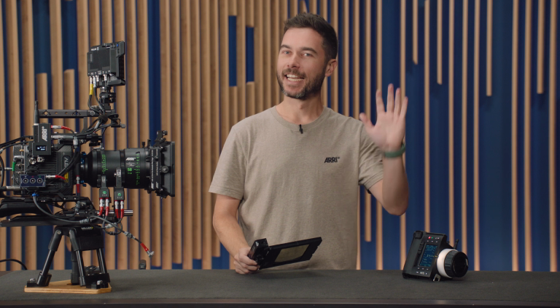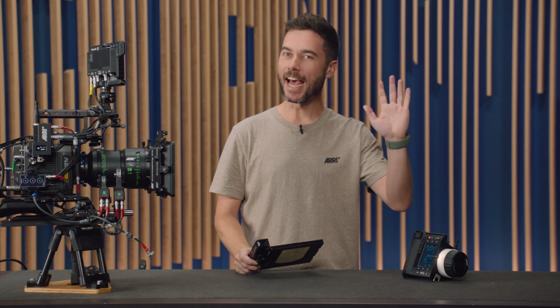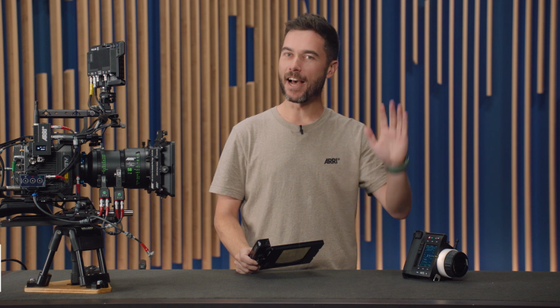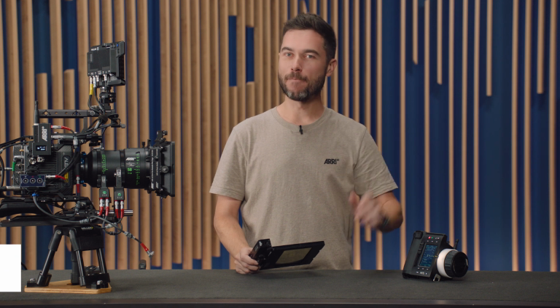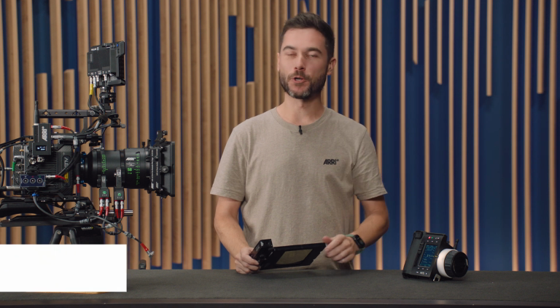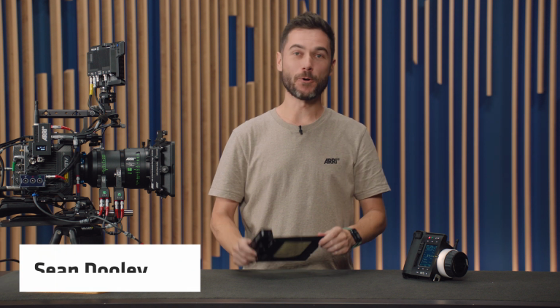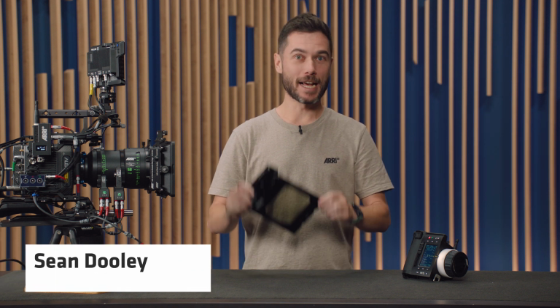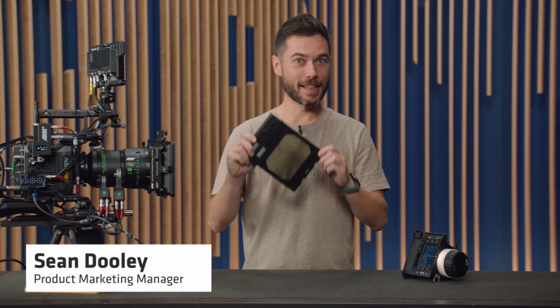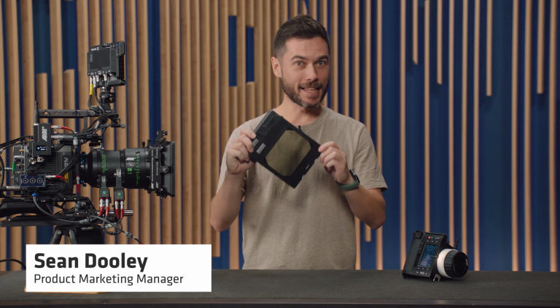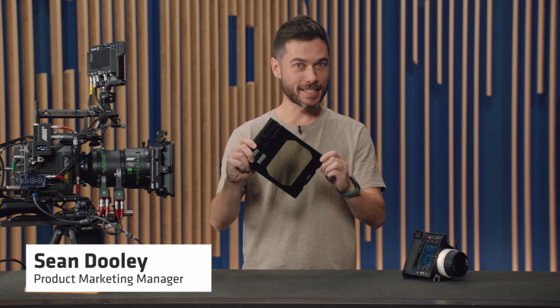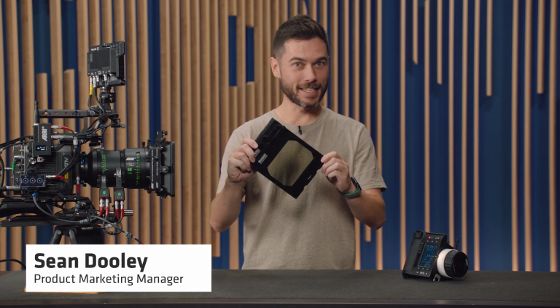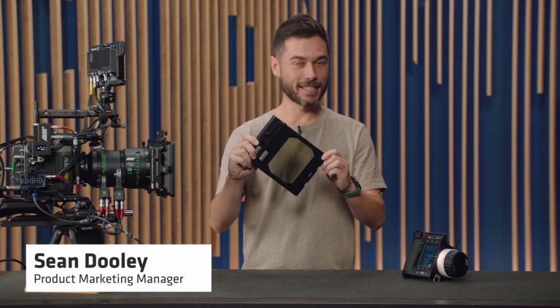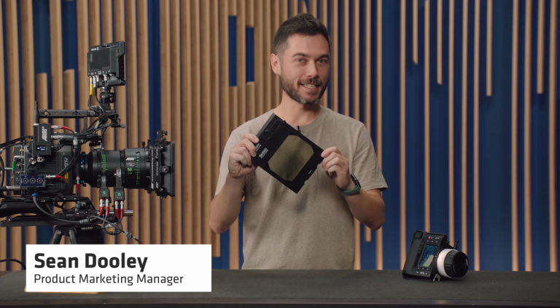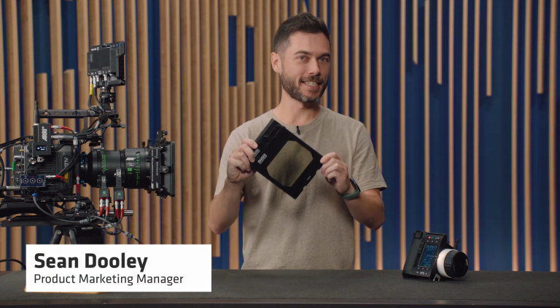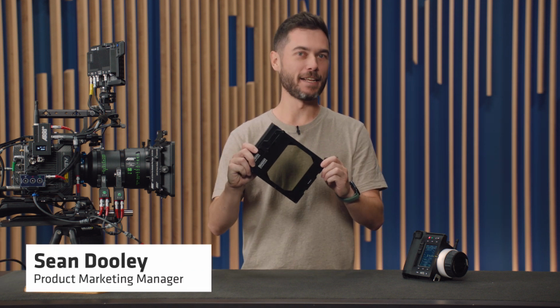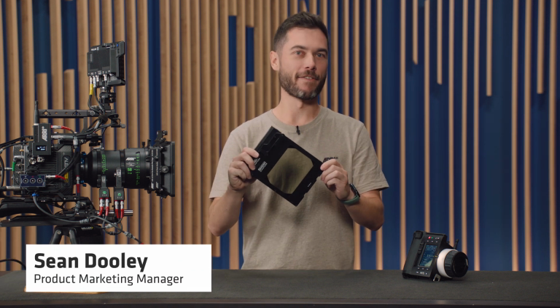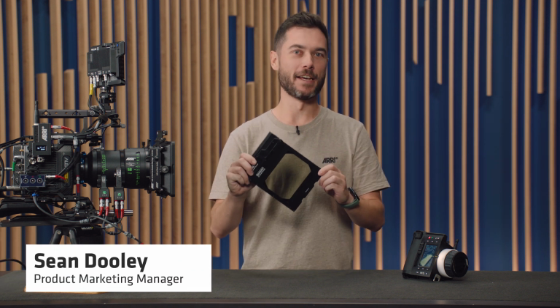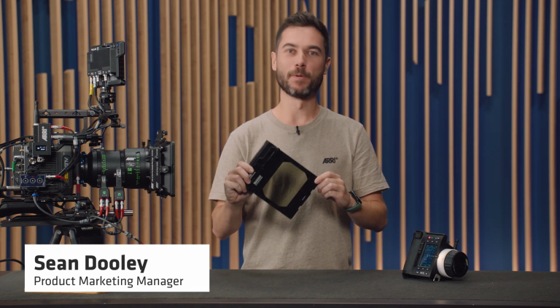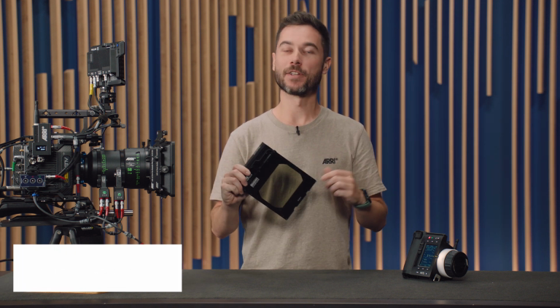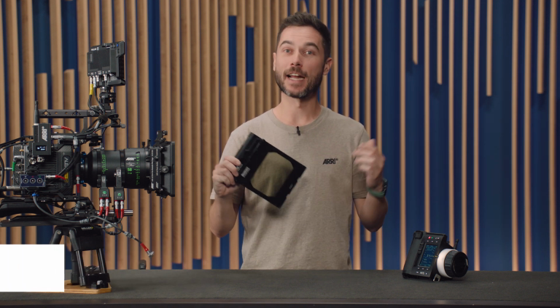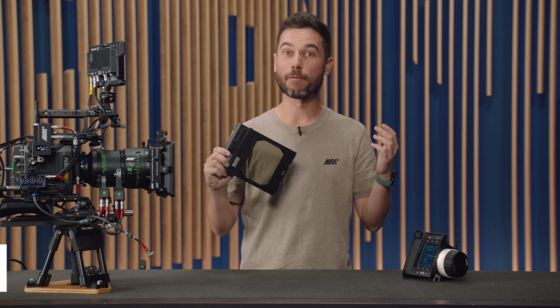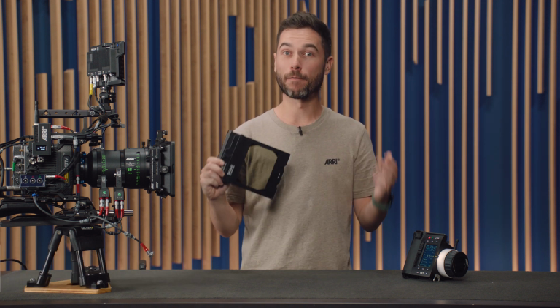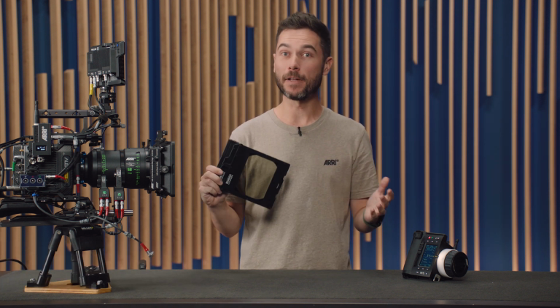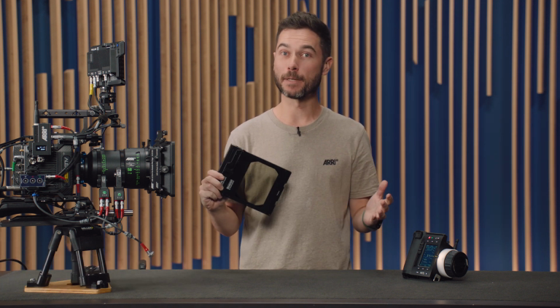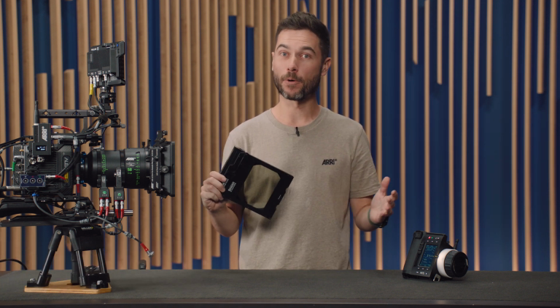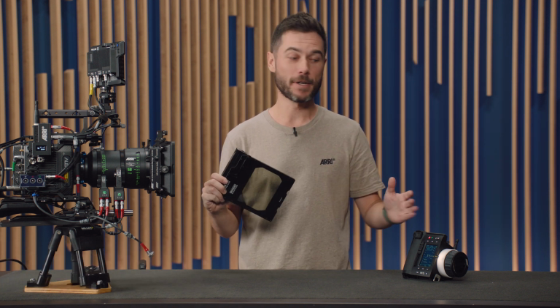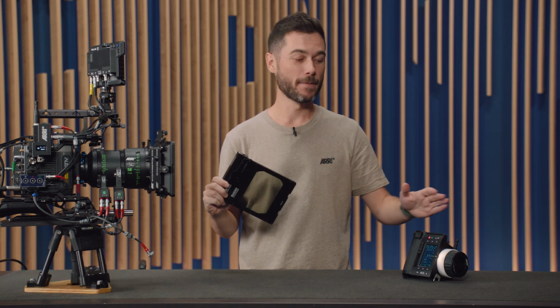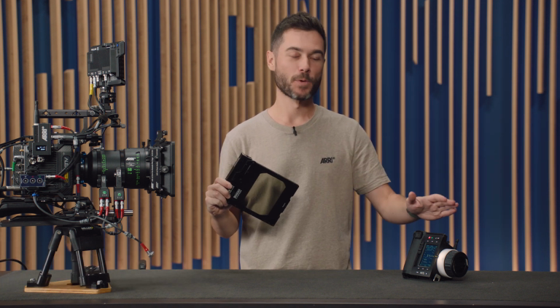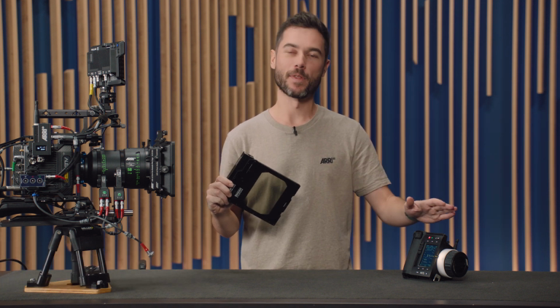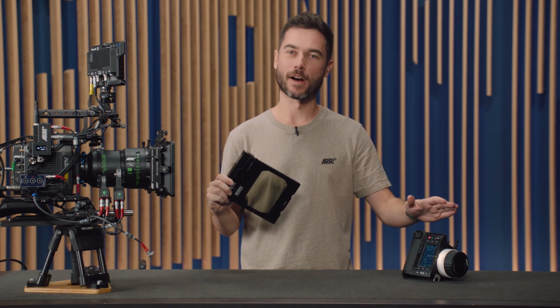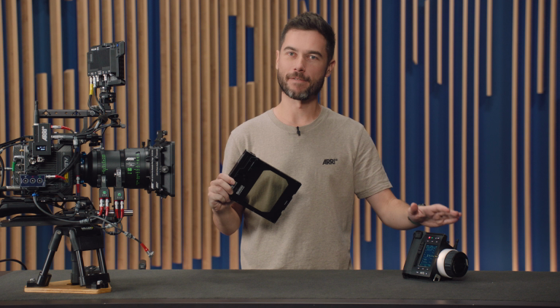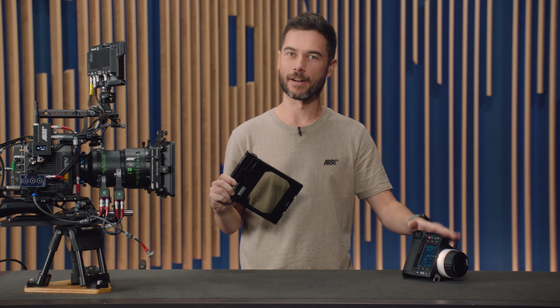G'day, I'm Sean, and this is a Cinefade, which is now fully supported with the Hi5.